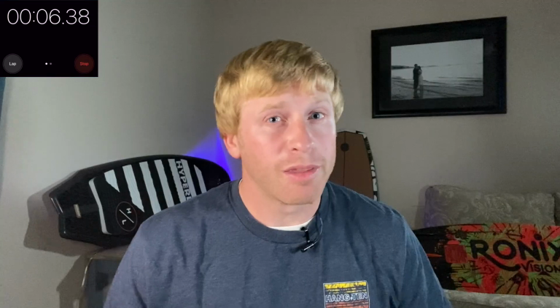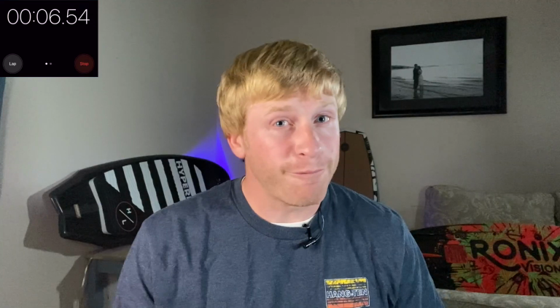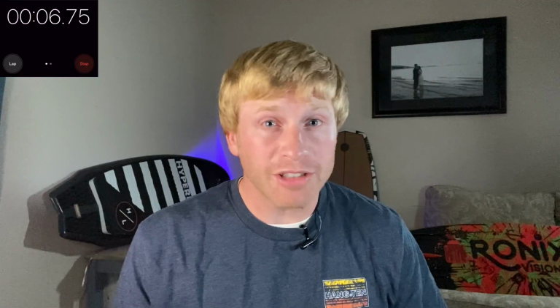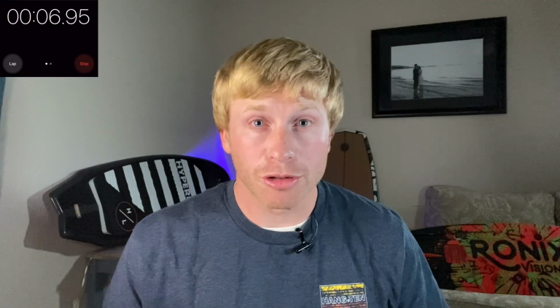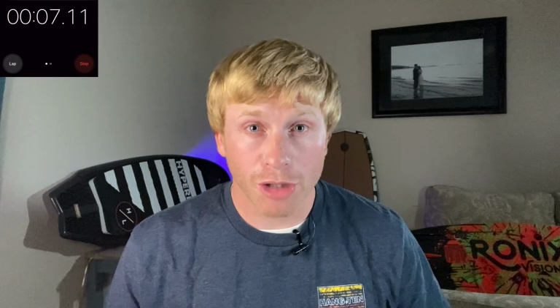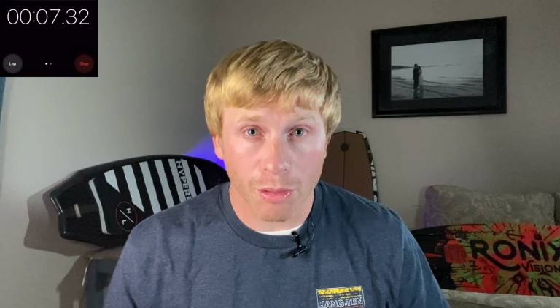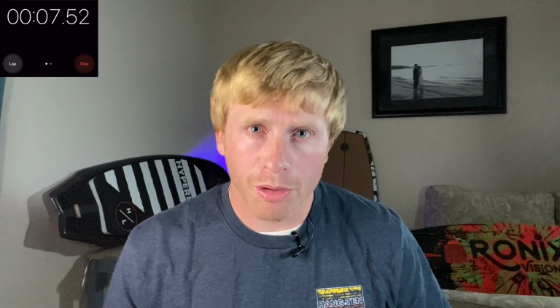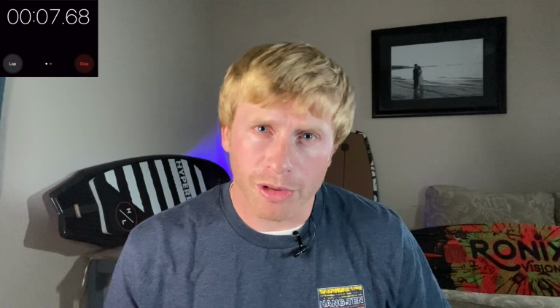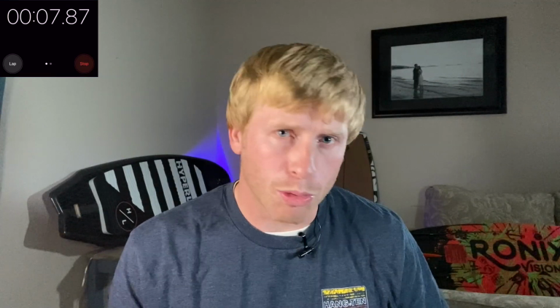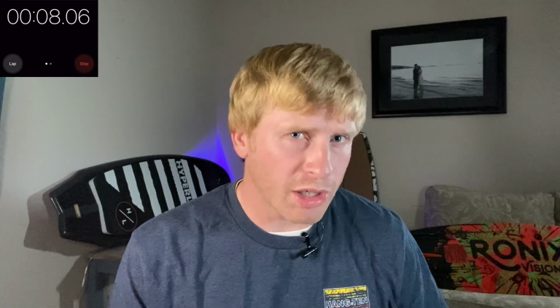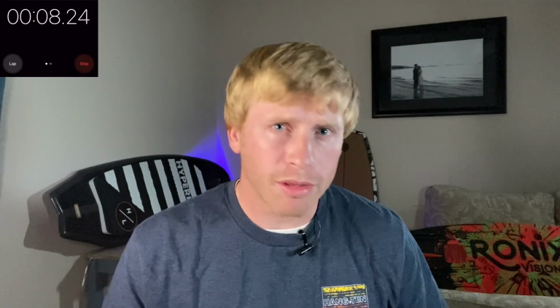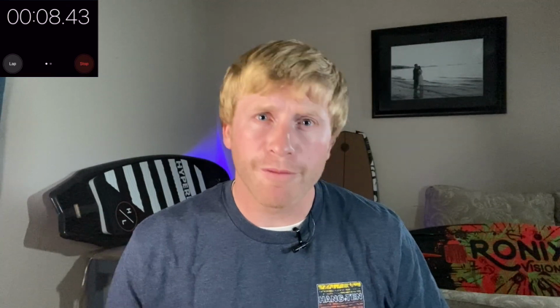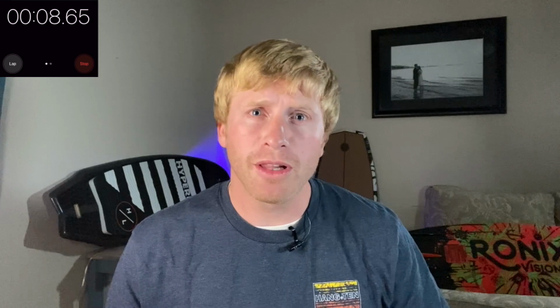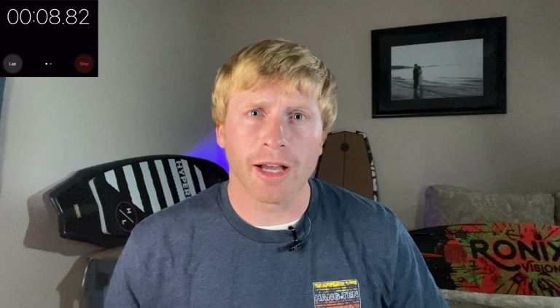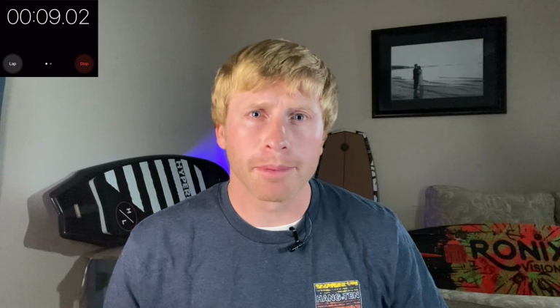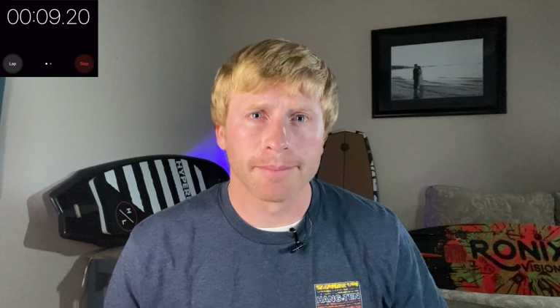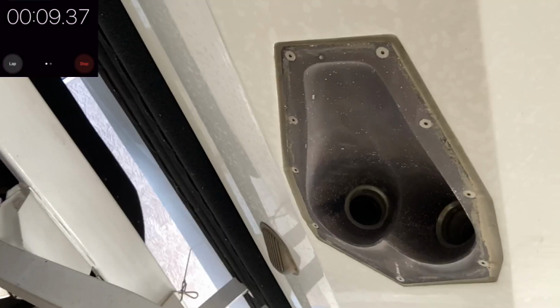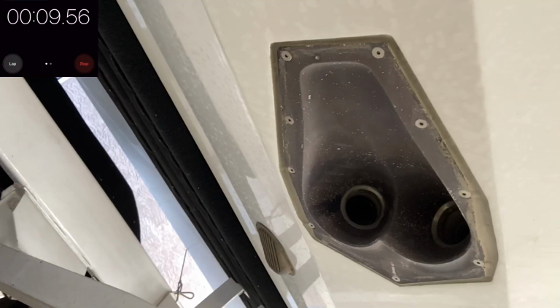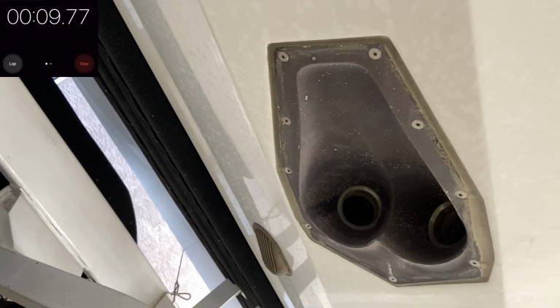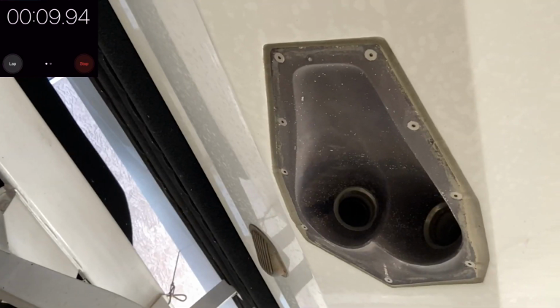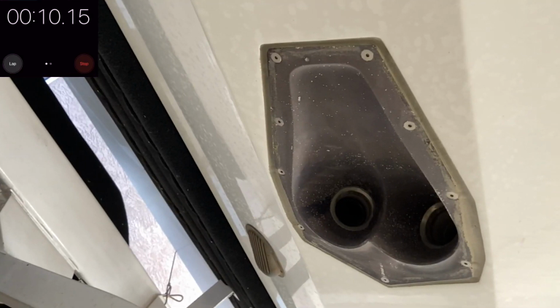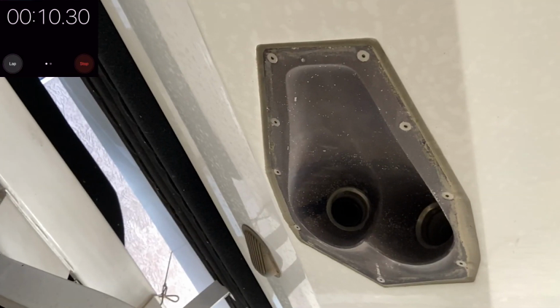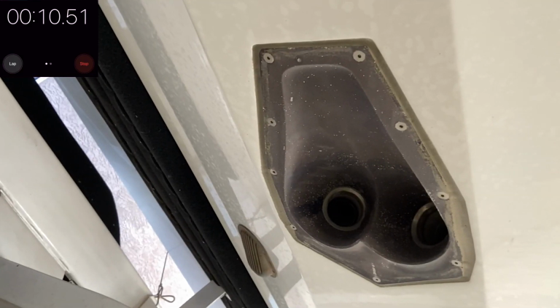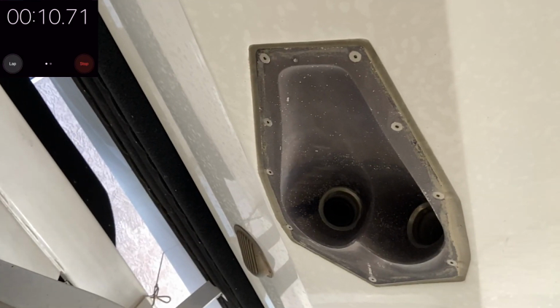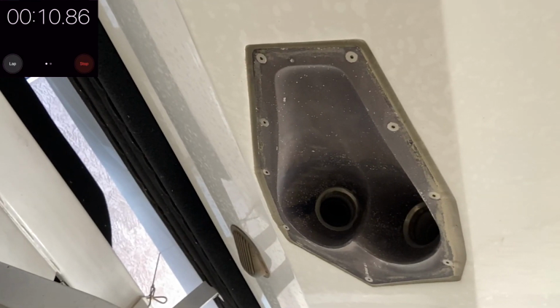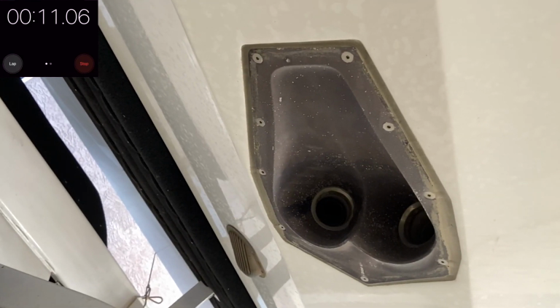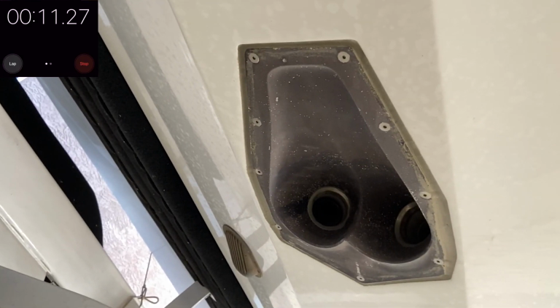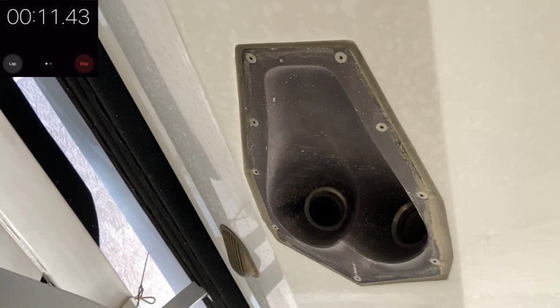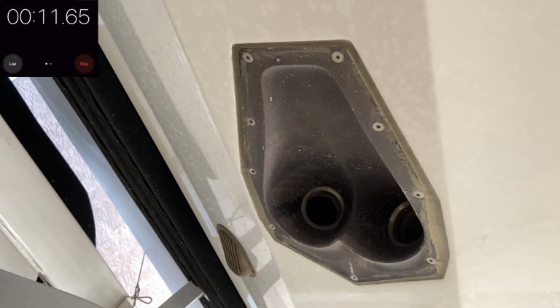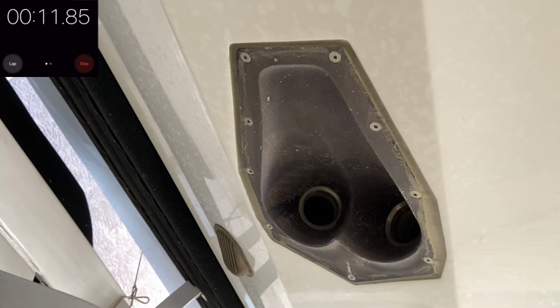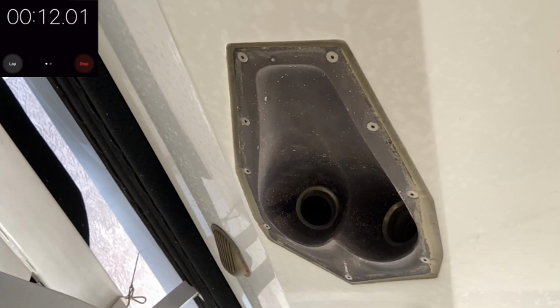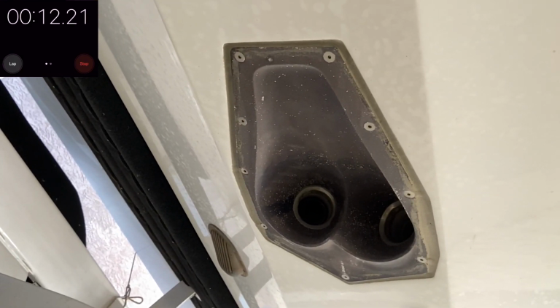The faster you go the quicker they'll fill up. Here's the scoop that opens up to fill up the Ram Fill Ballast.